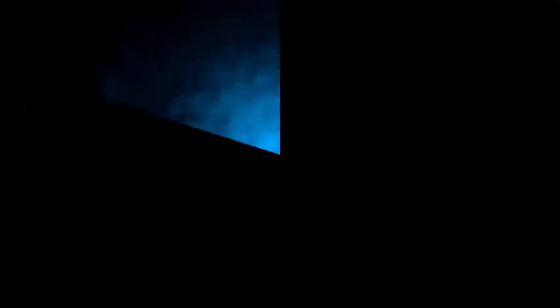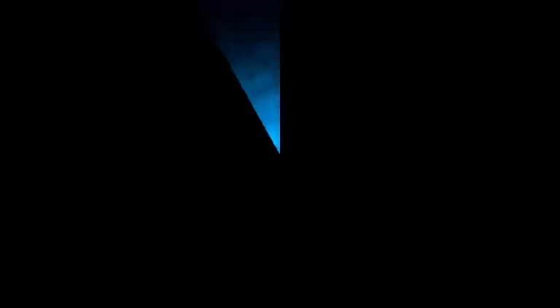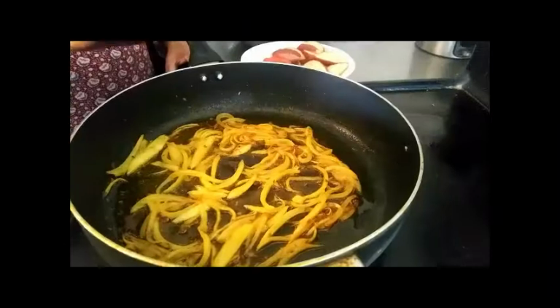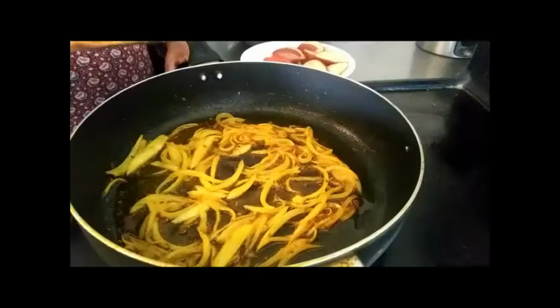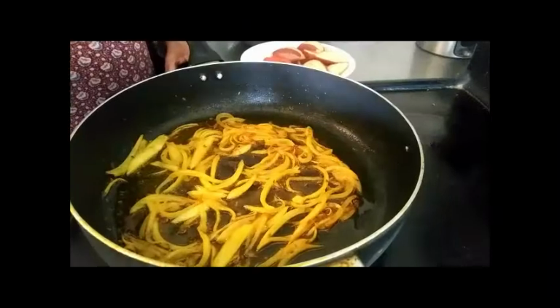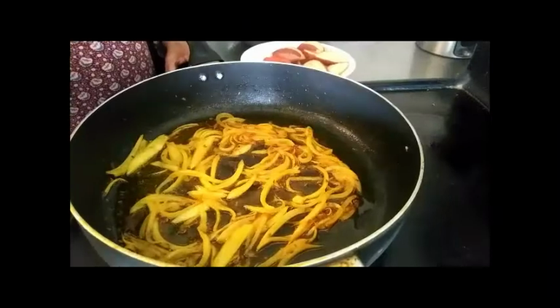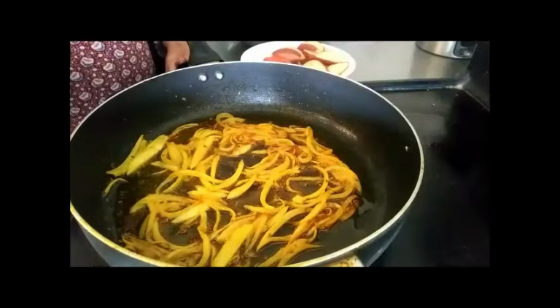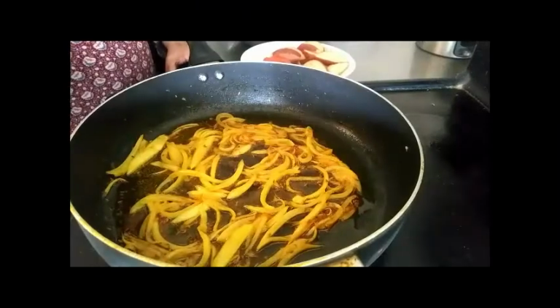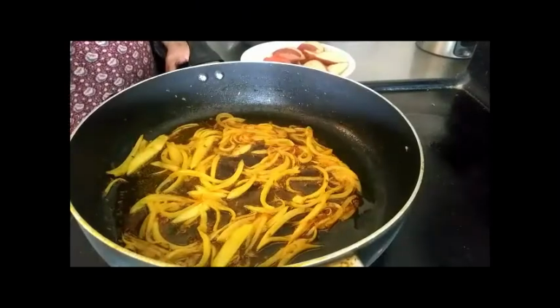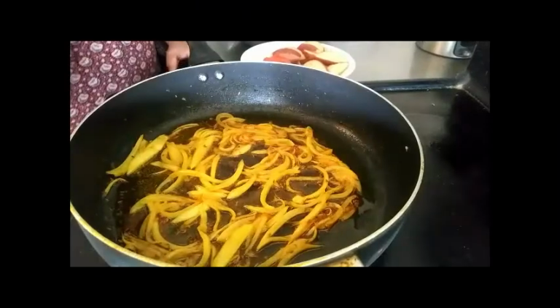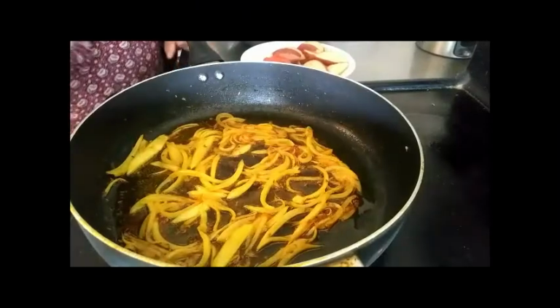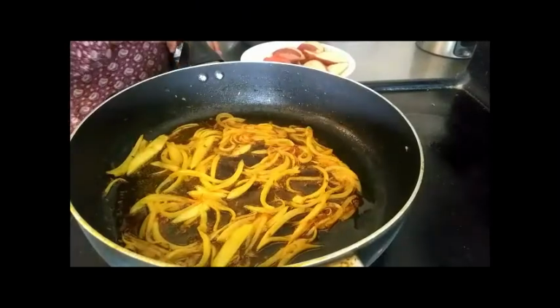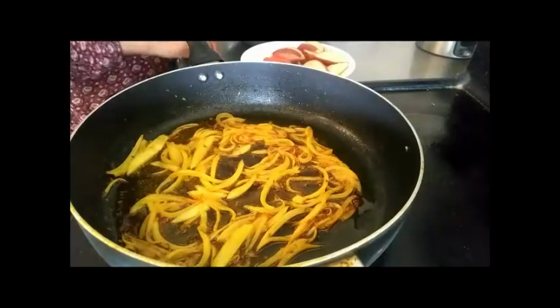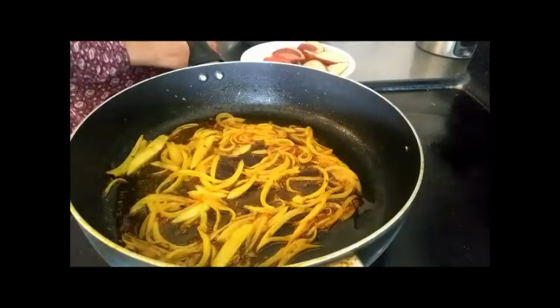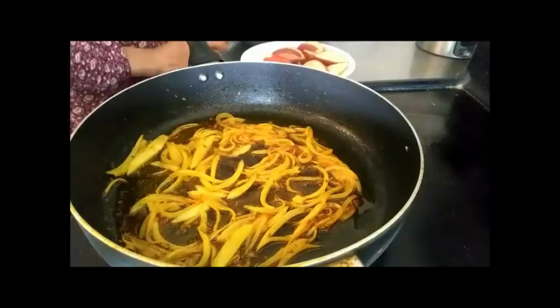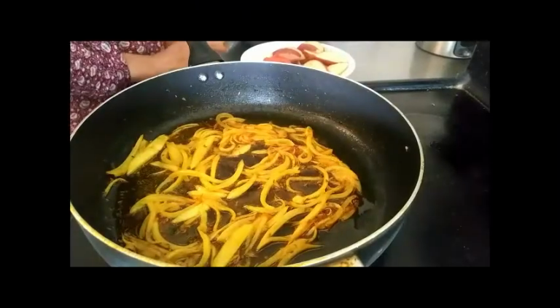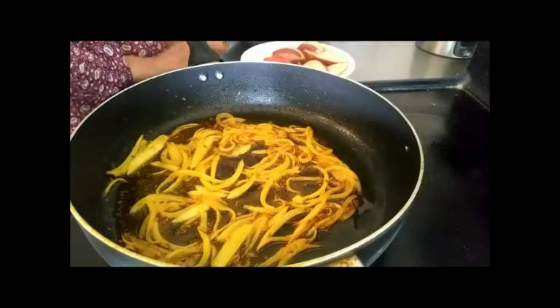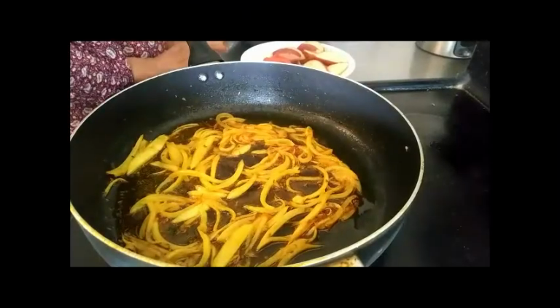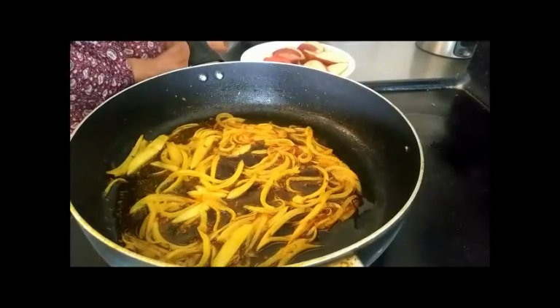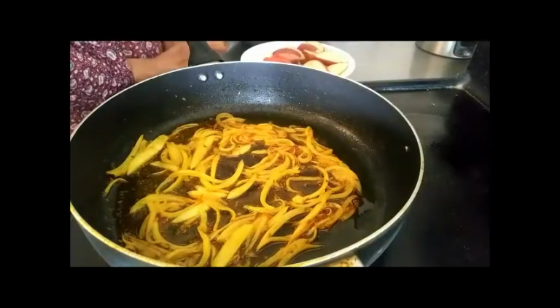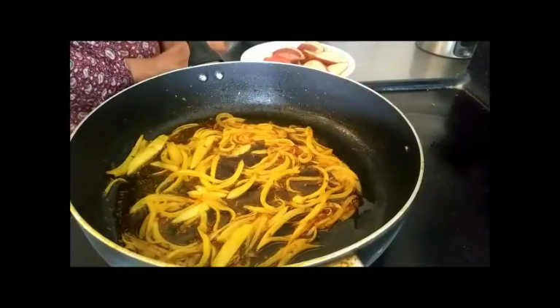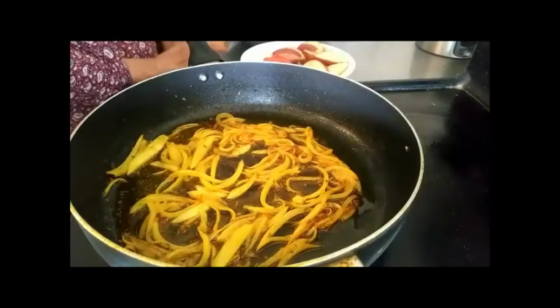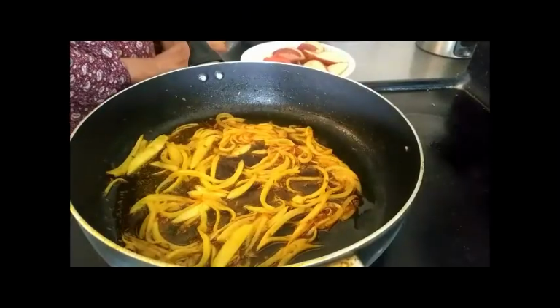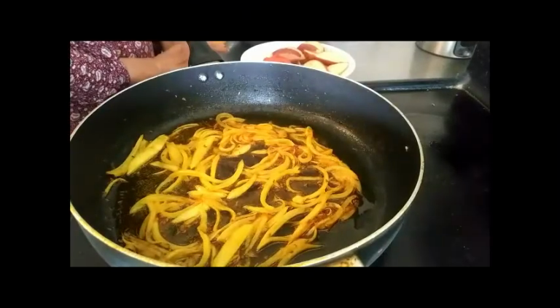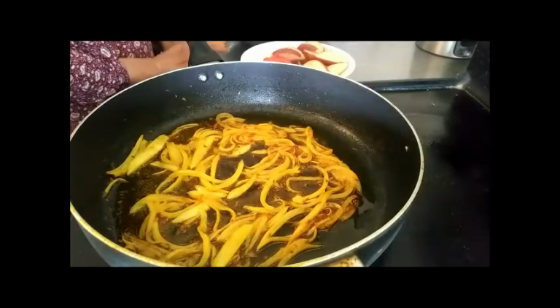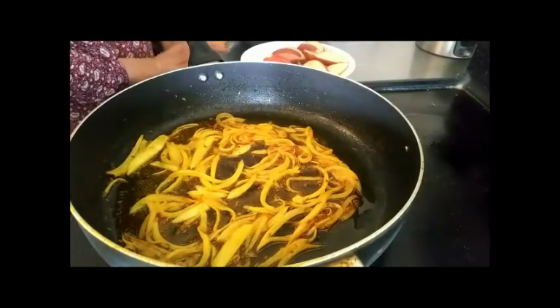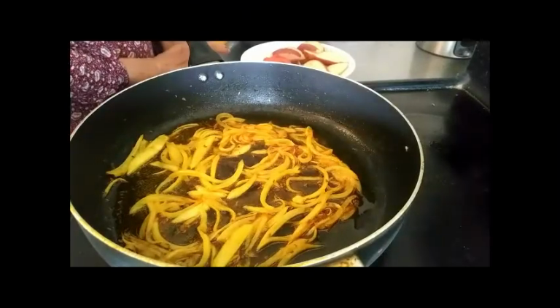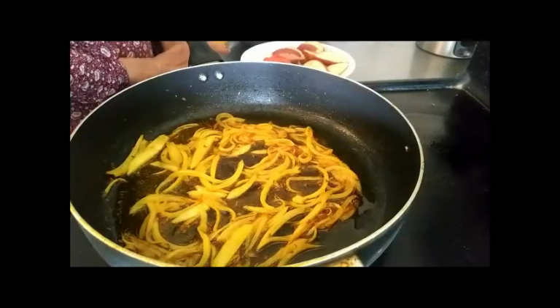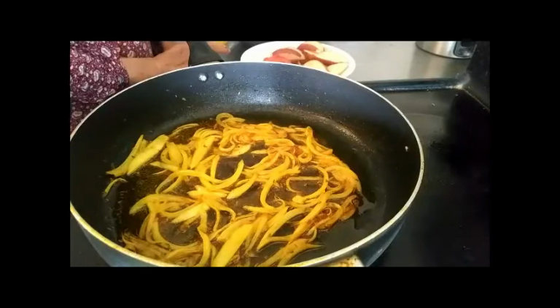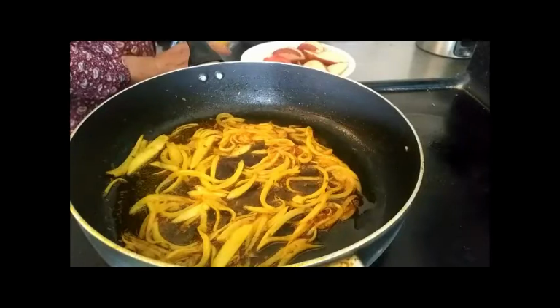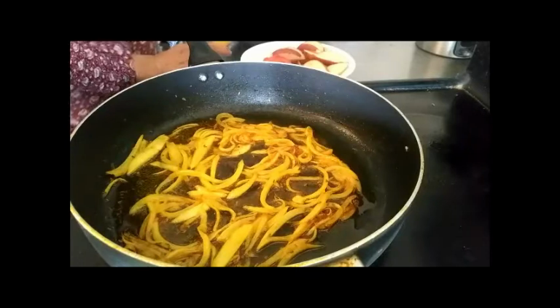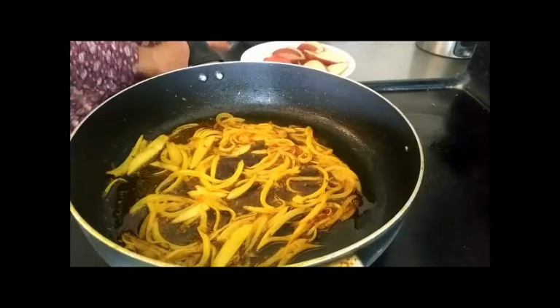Hello everyone, welcome to our channel. Today, we are going to make a special food.